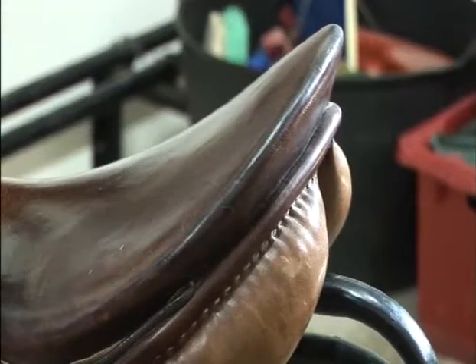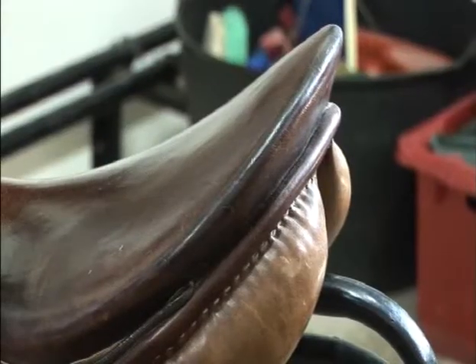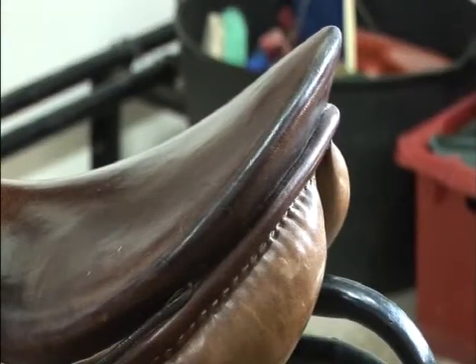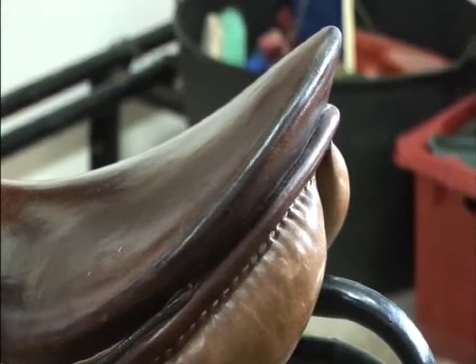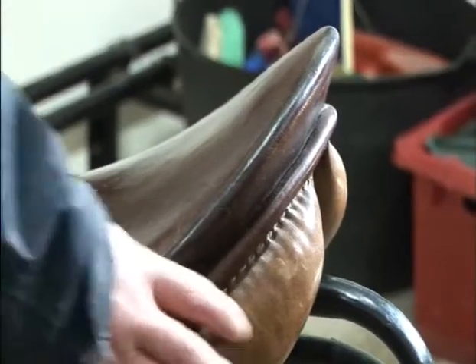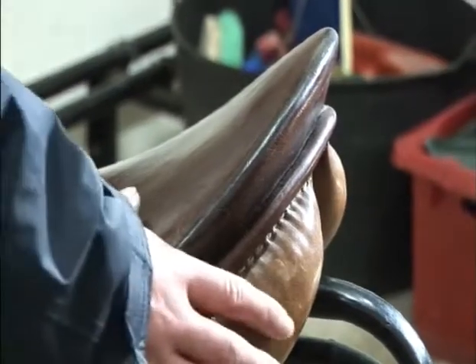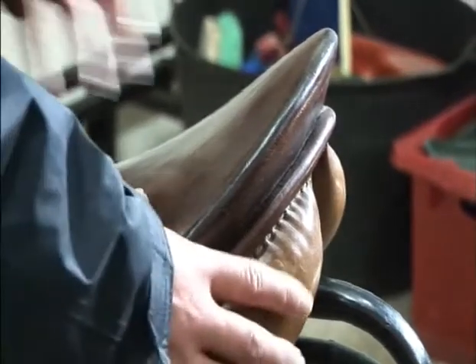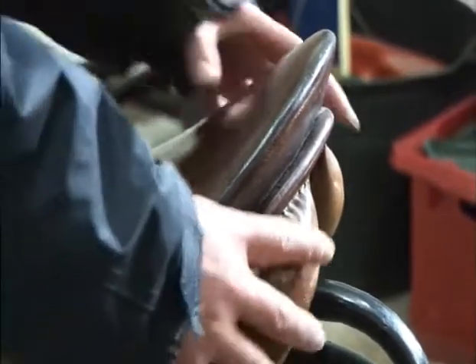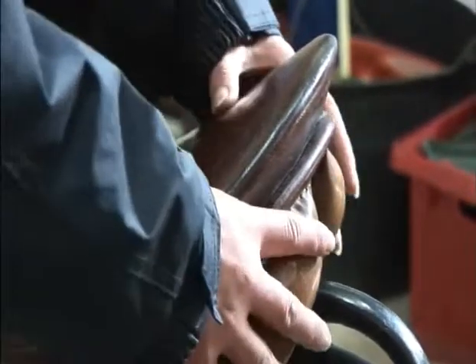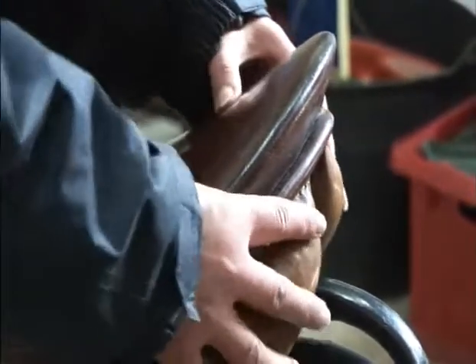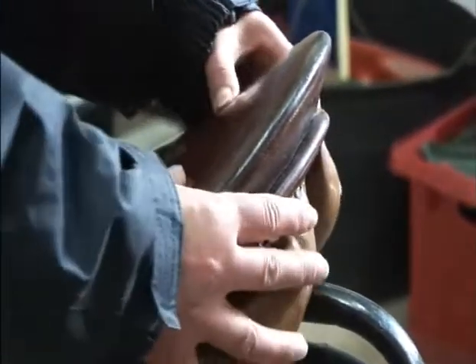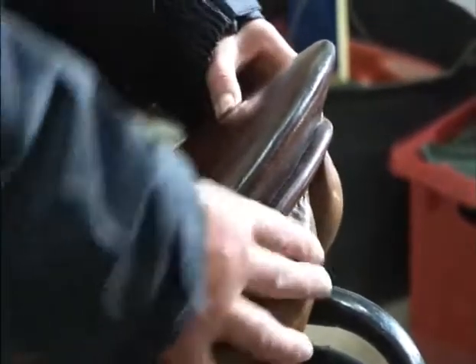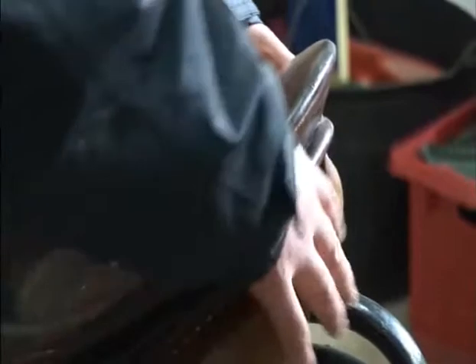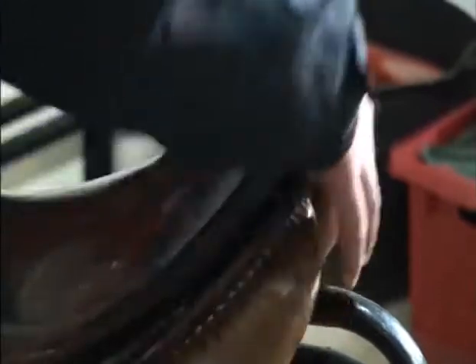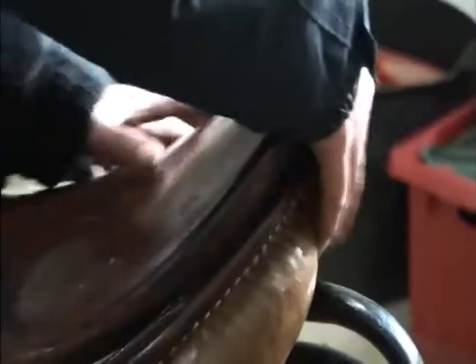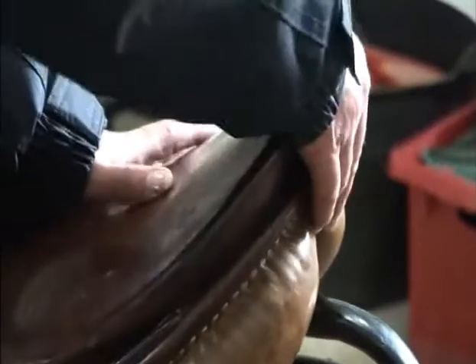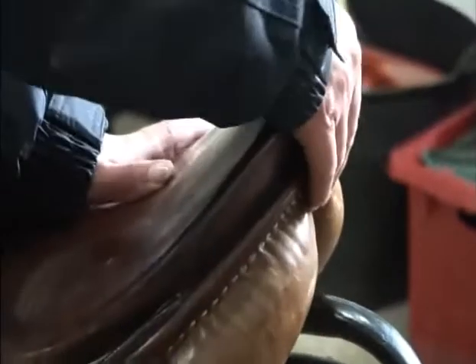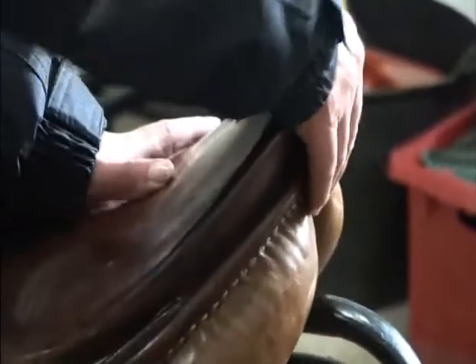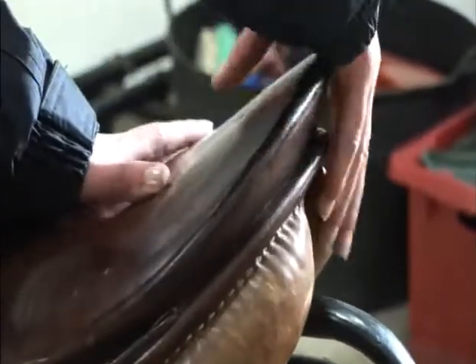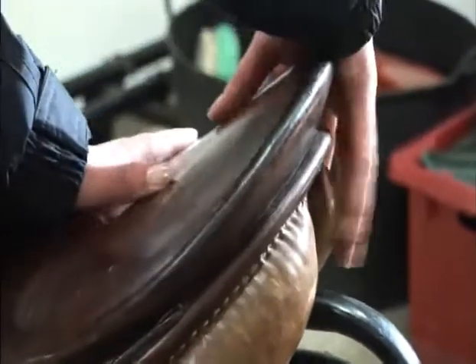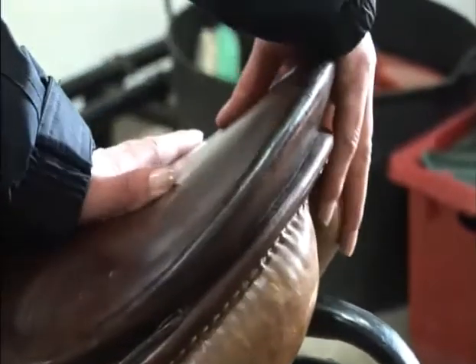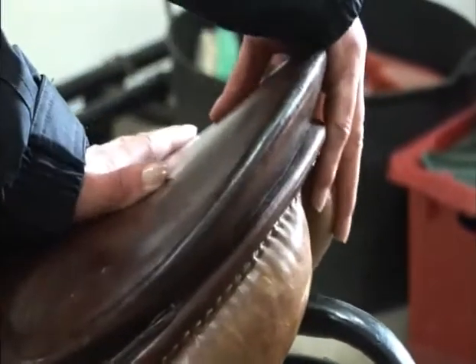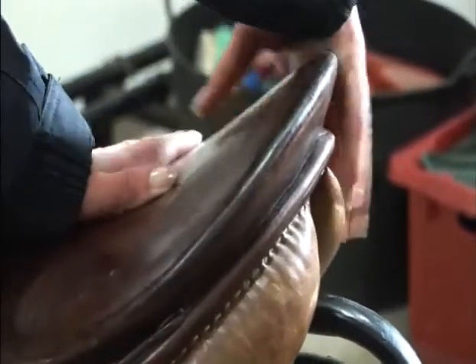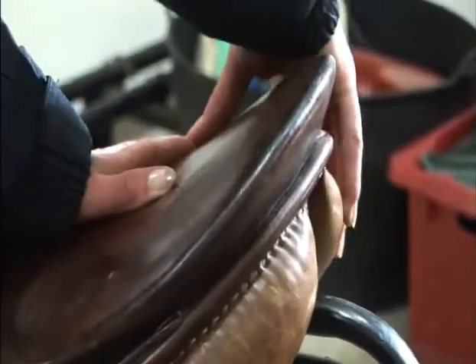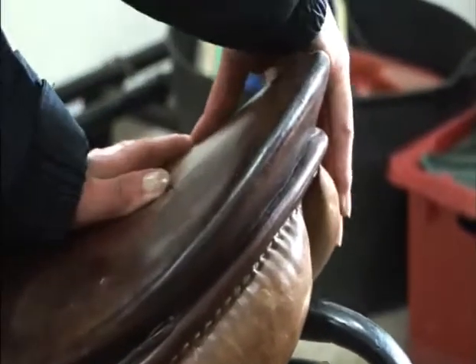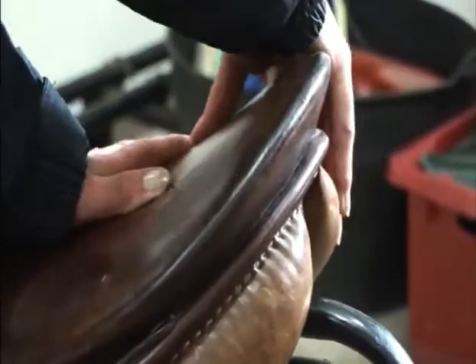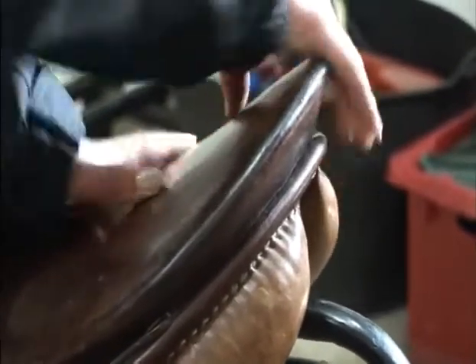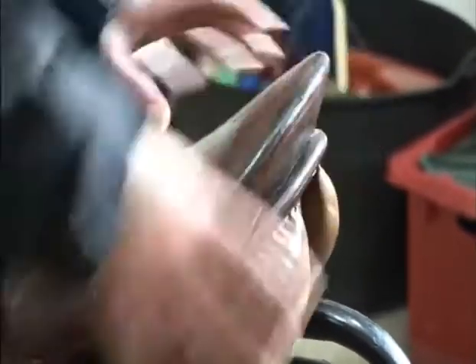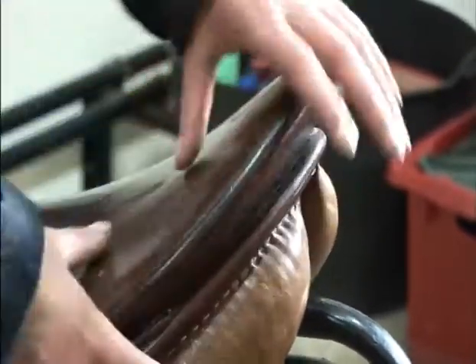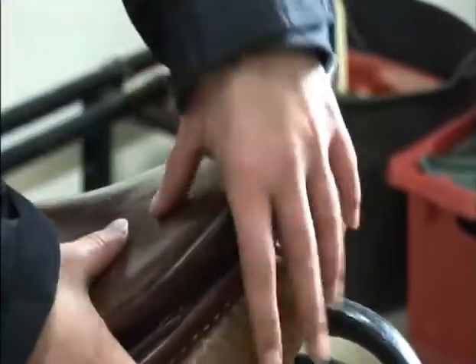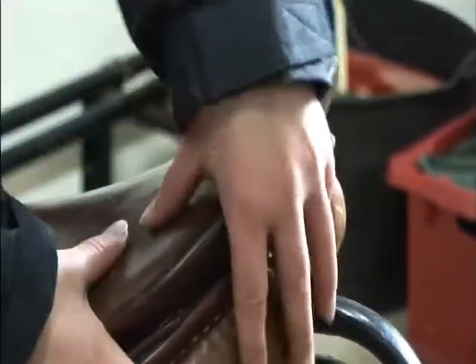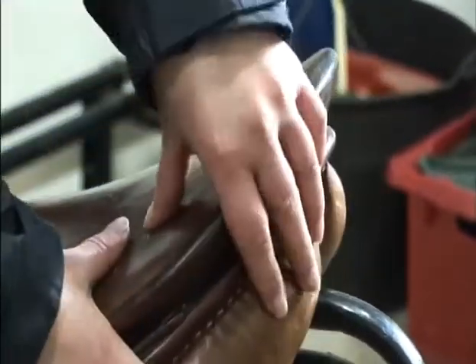The cantle: check this is totally rigid. If you can twist it then the tree is broken.